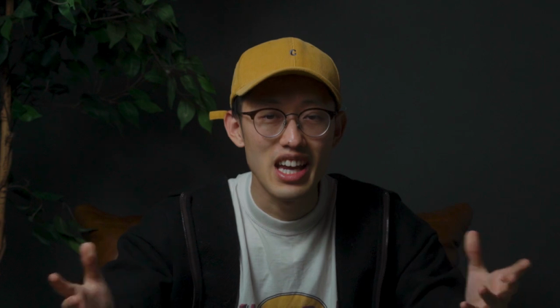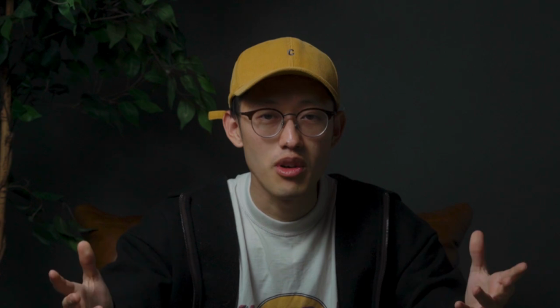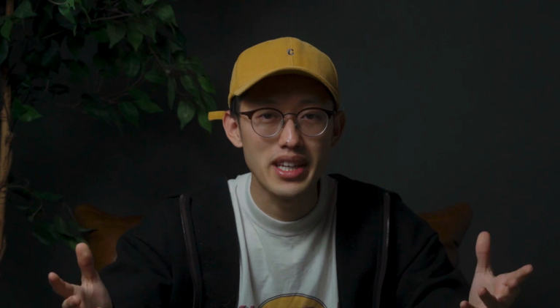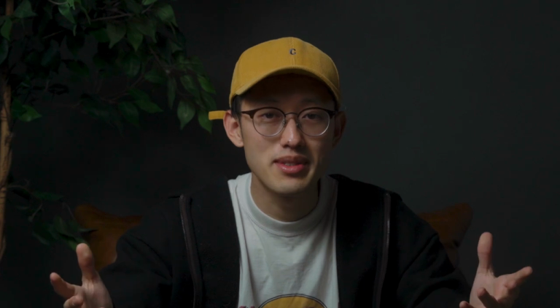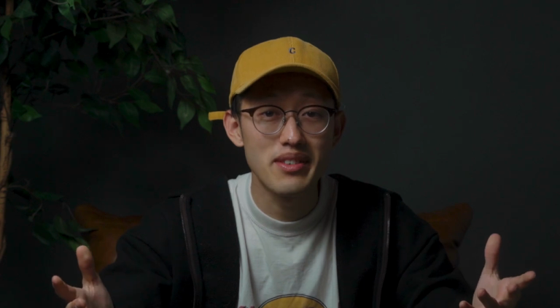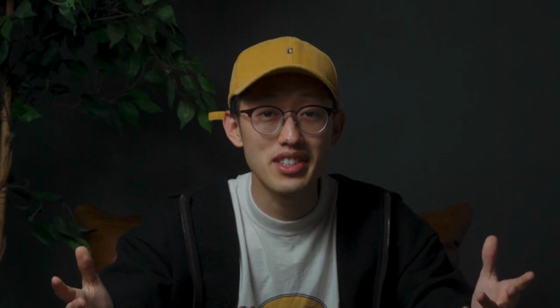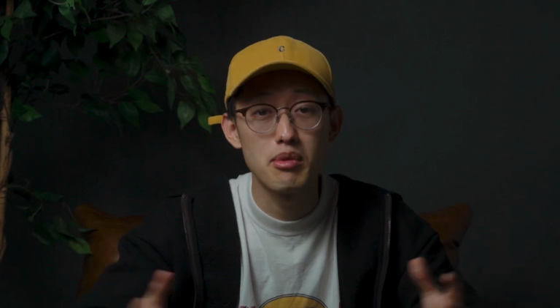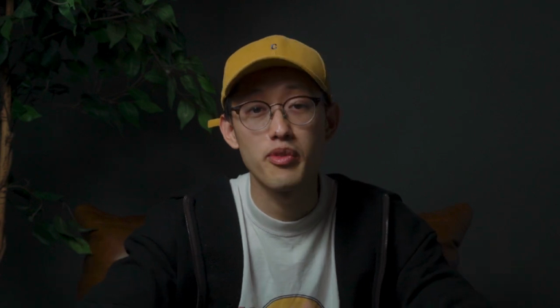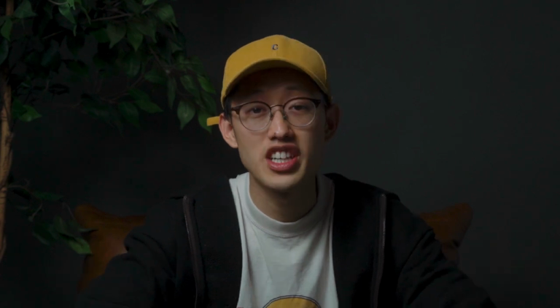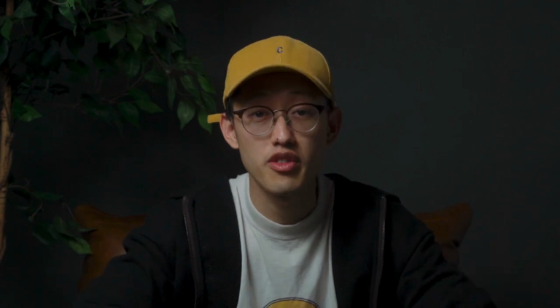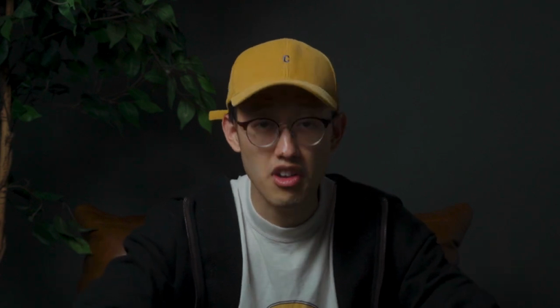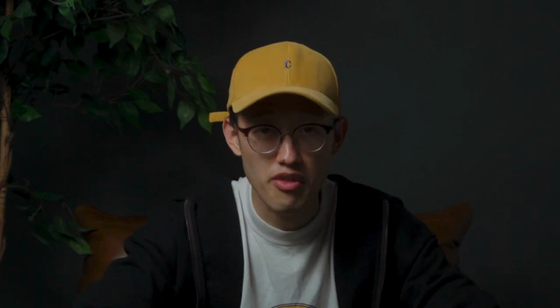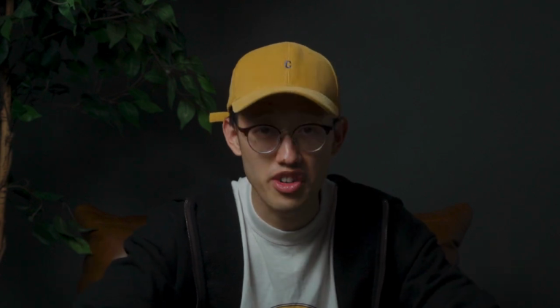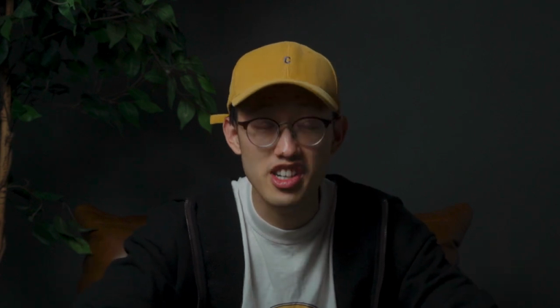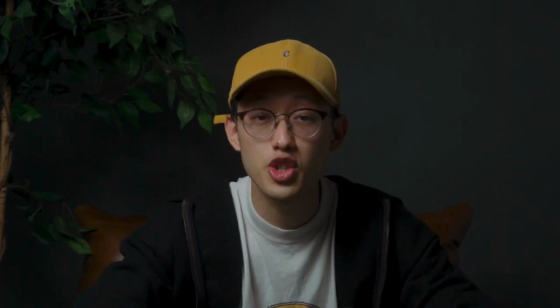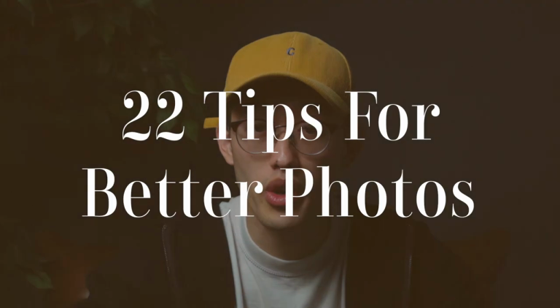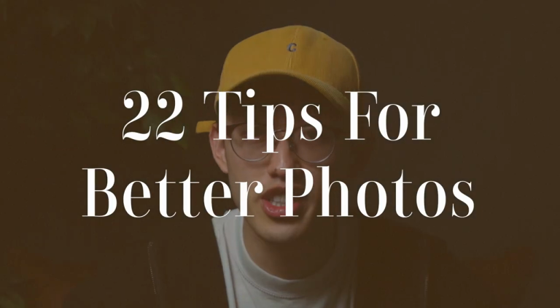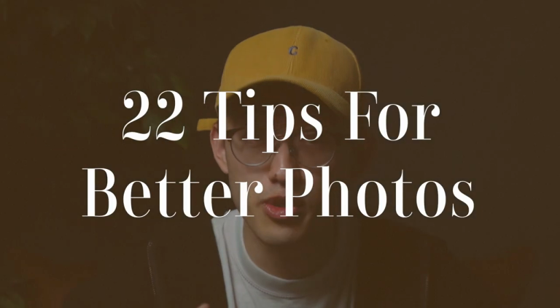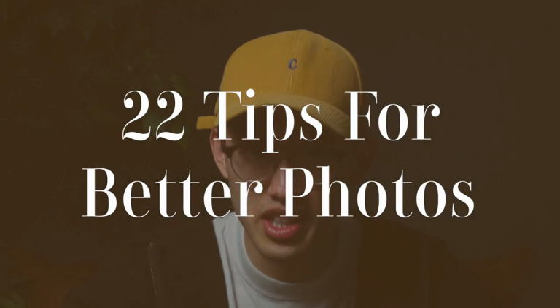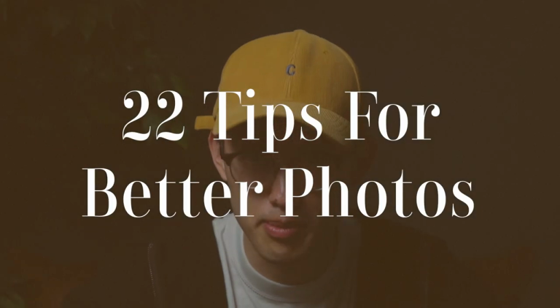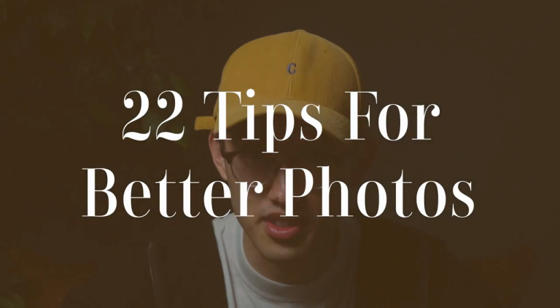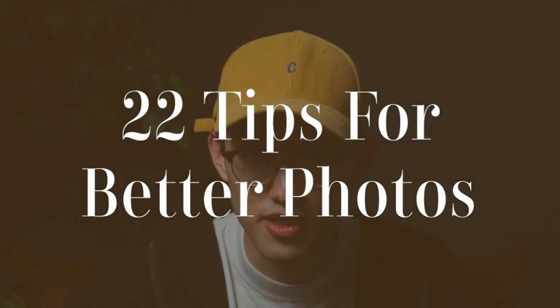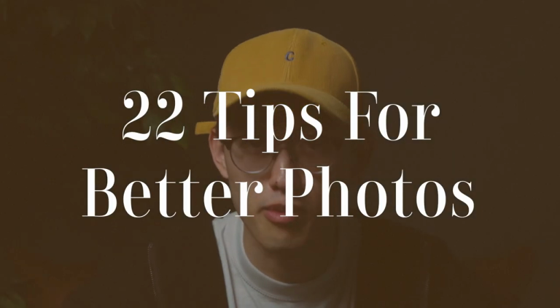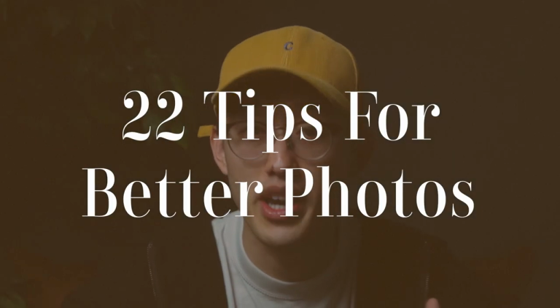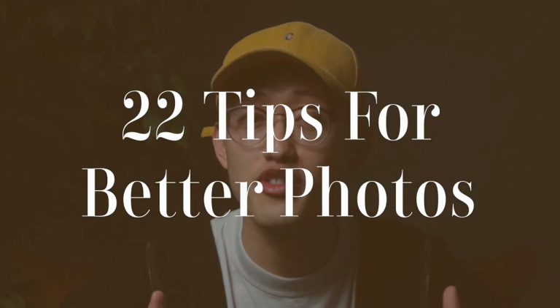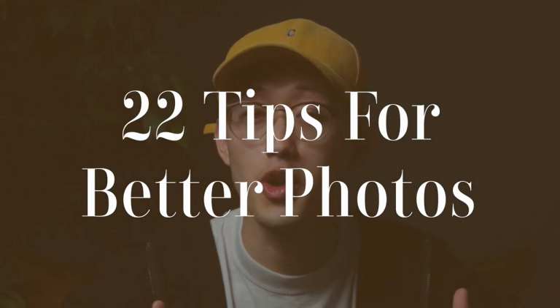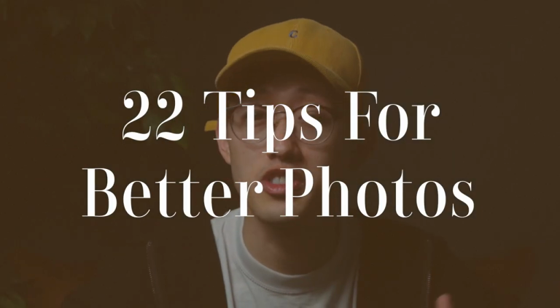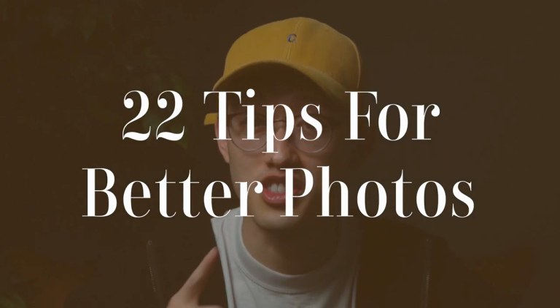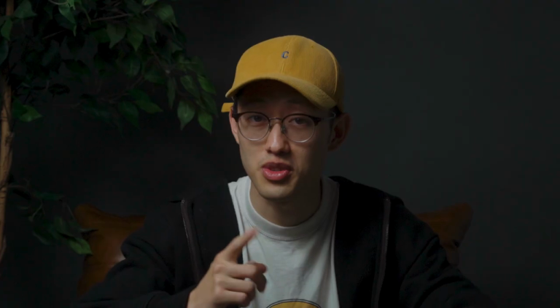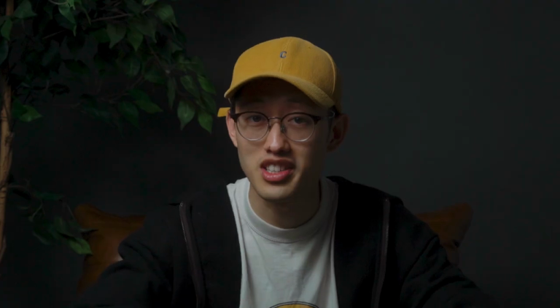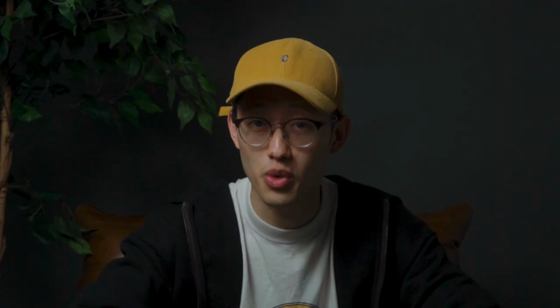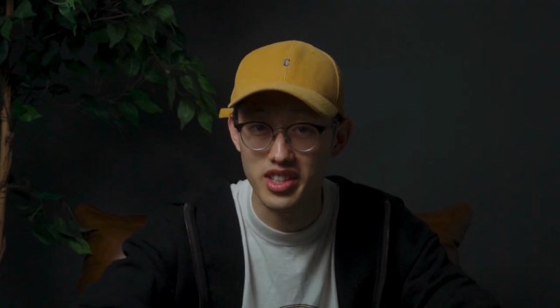Hey everyone, my name is David Sala. I'm a professional photographer and here are 22 tips for better photos in 2022.